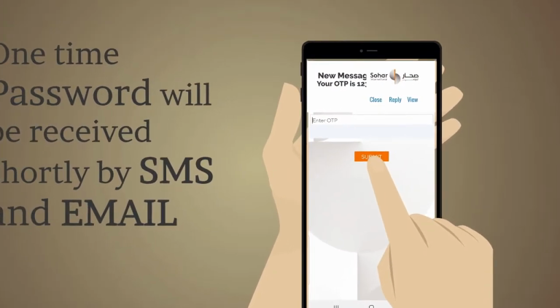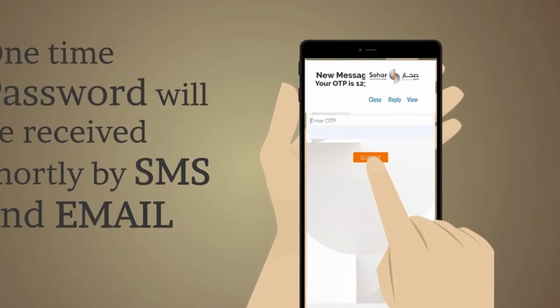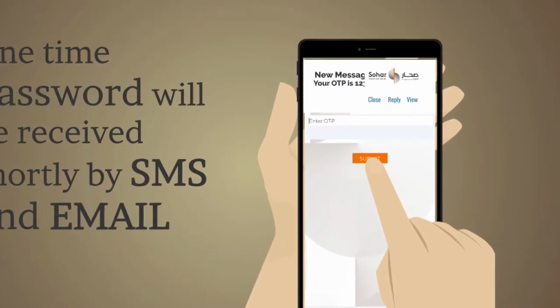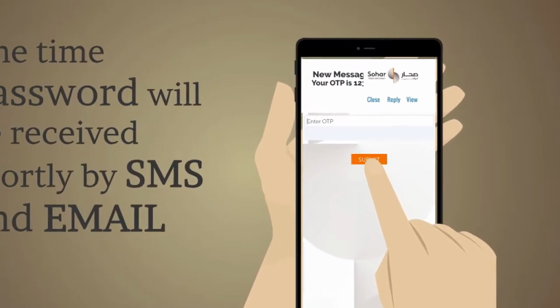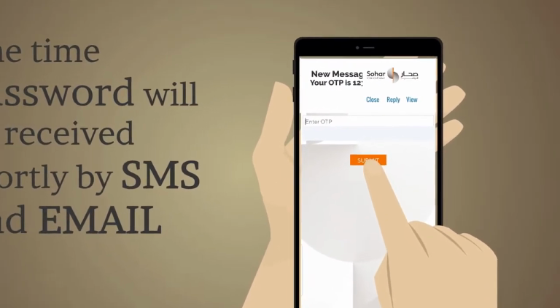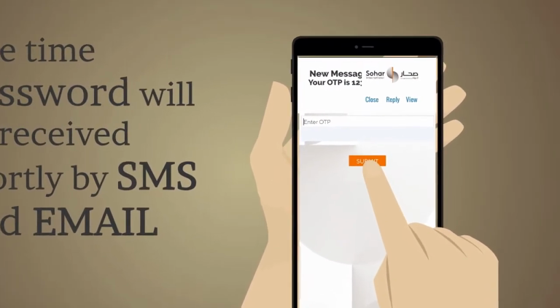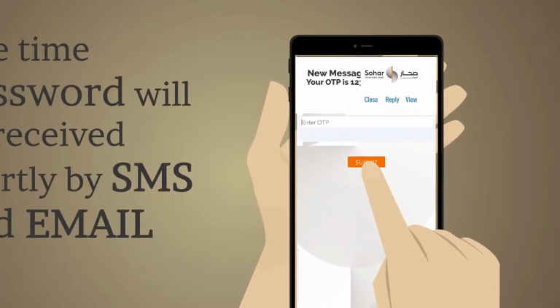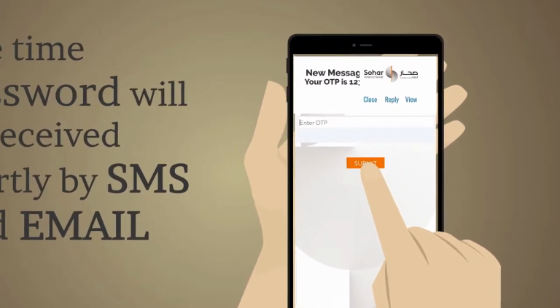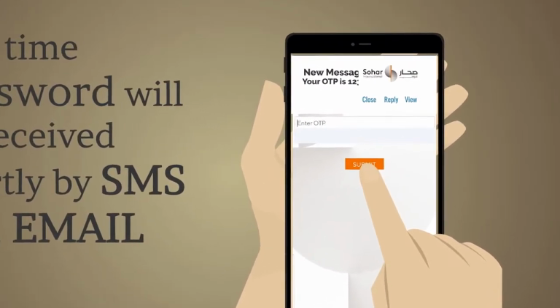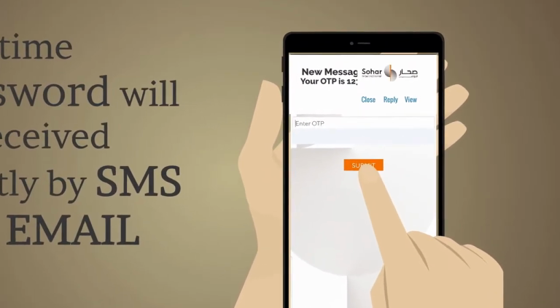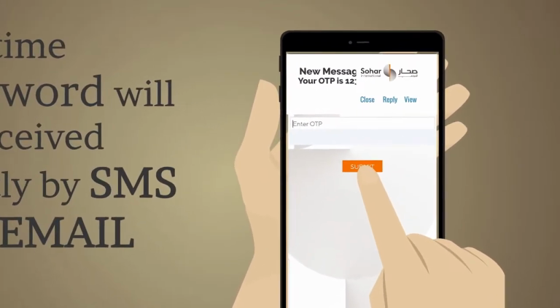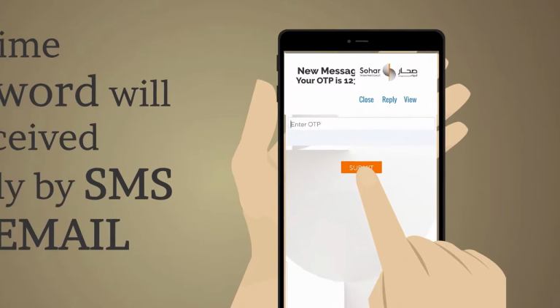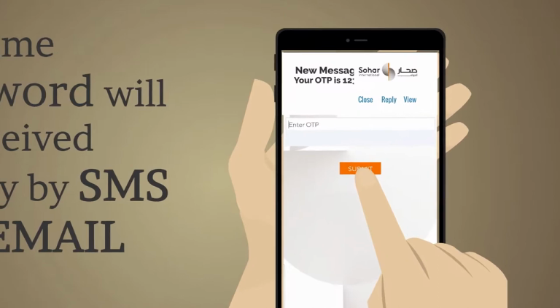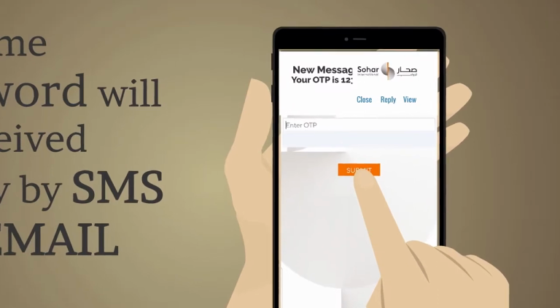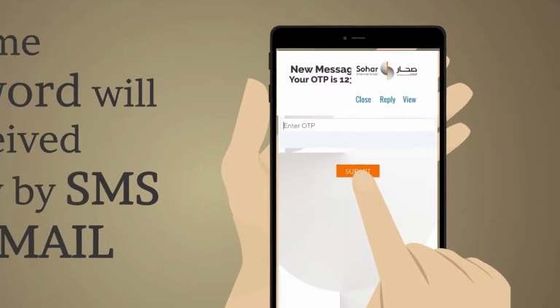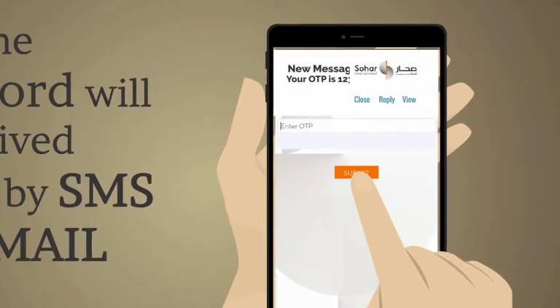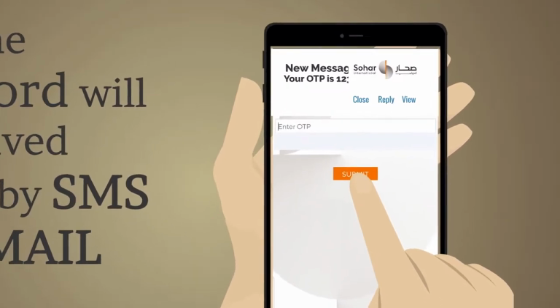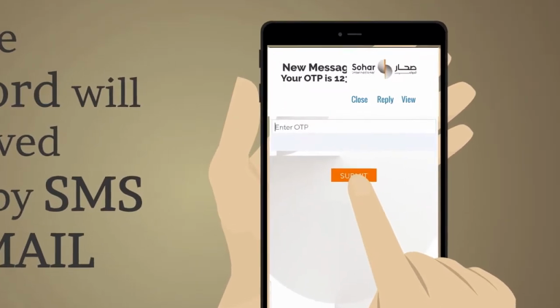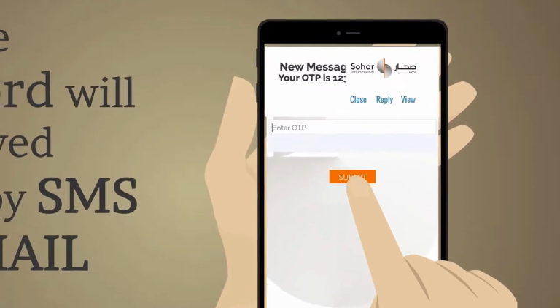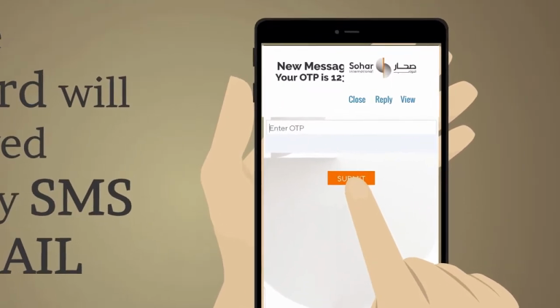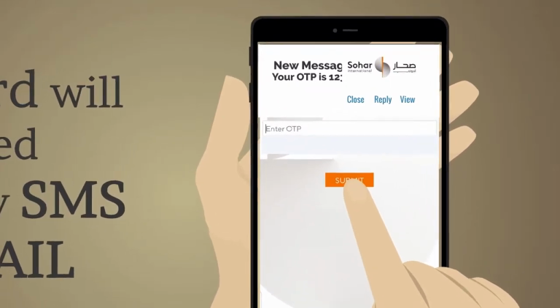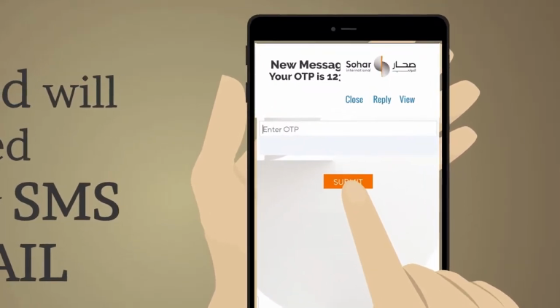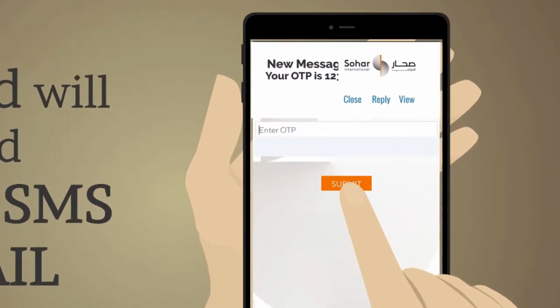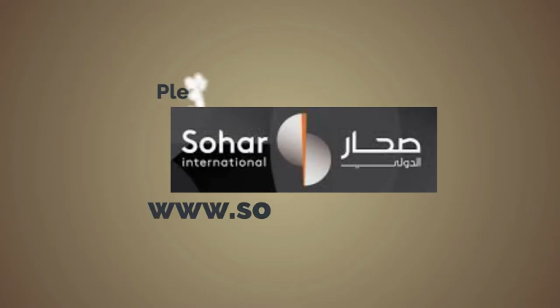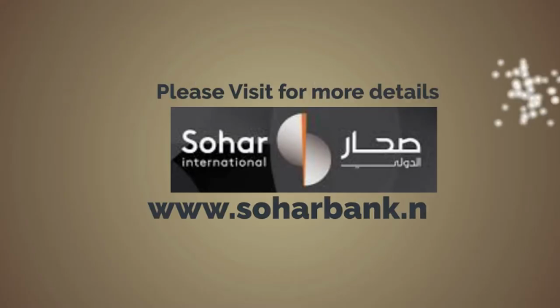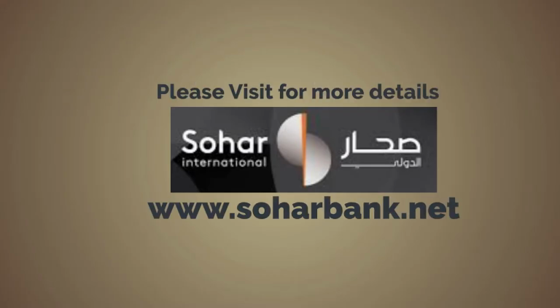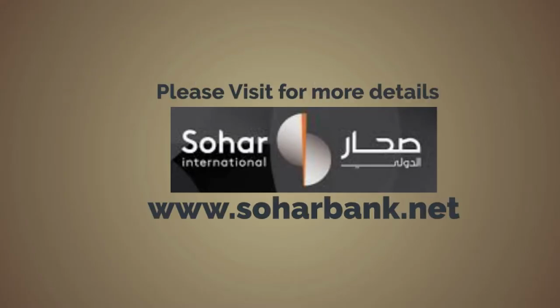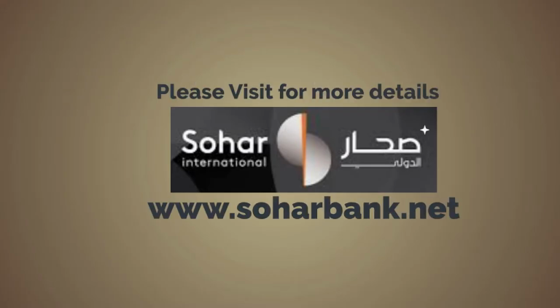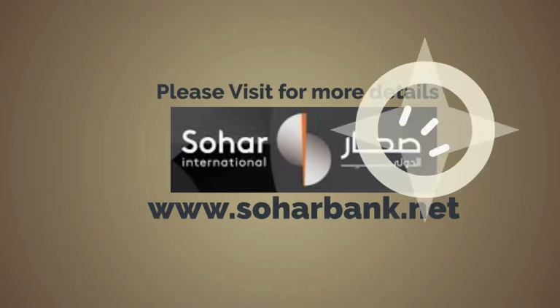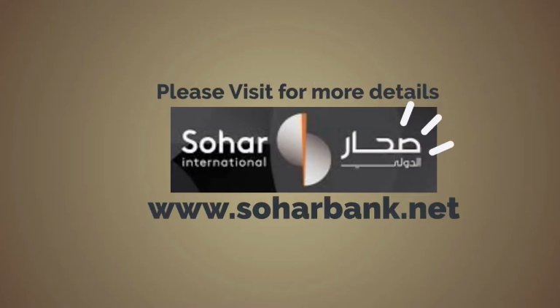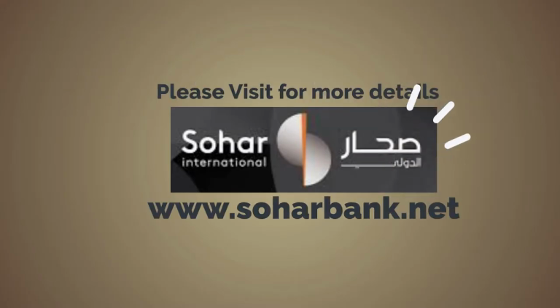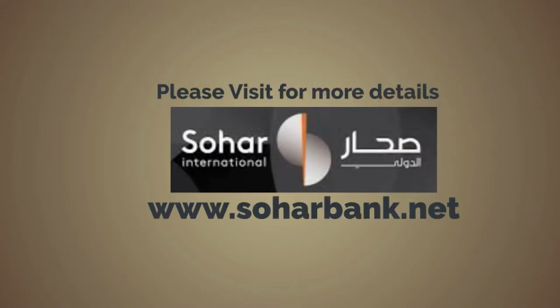And there you are, ready to experience banking in the comfort and safety of your home. Please visit our website for more details.